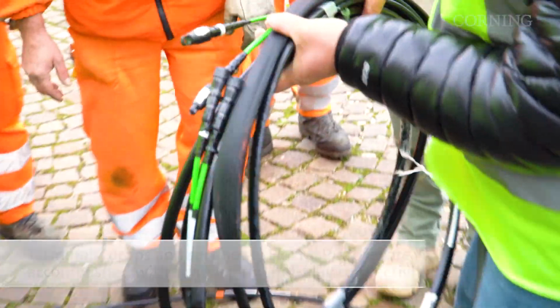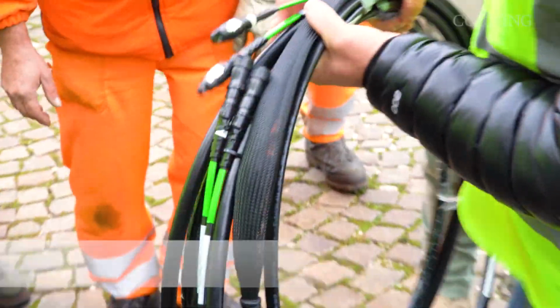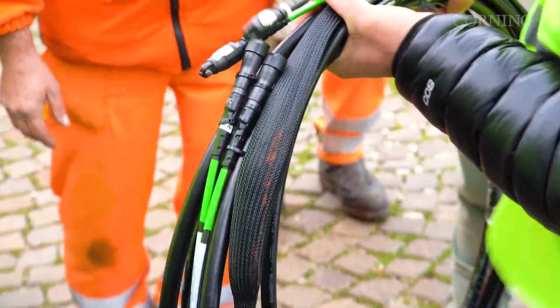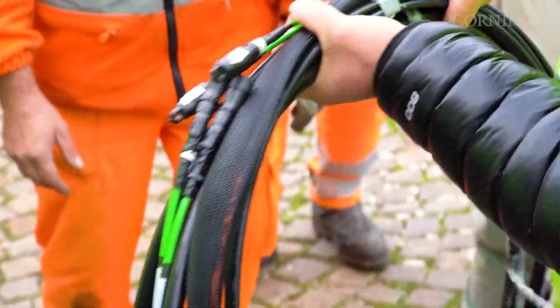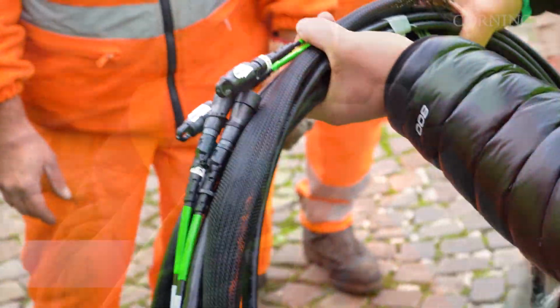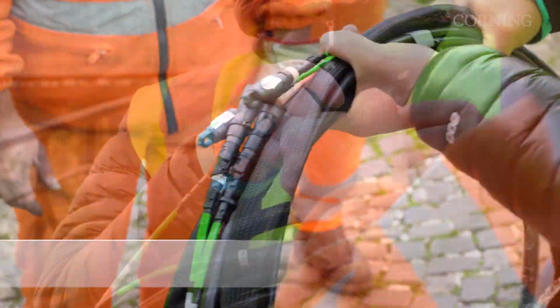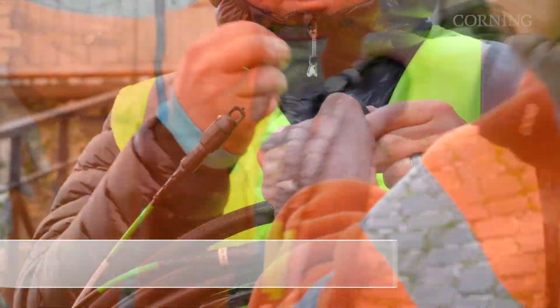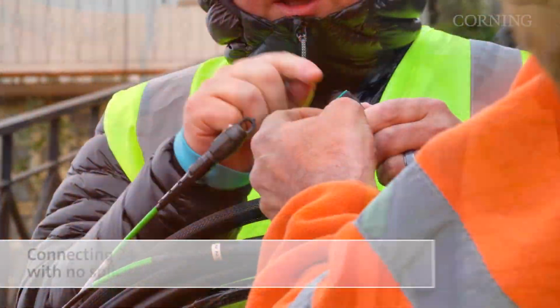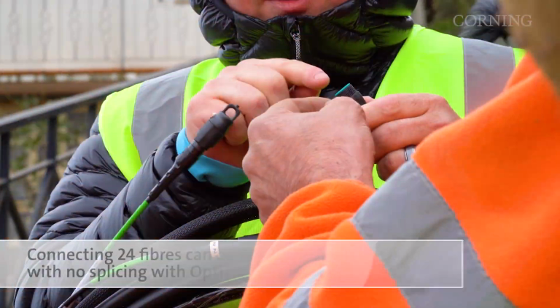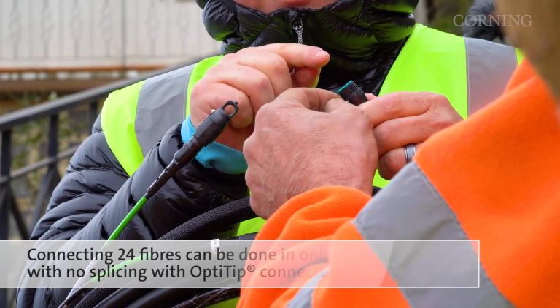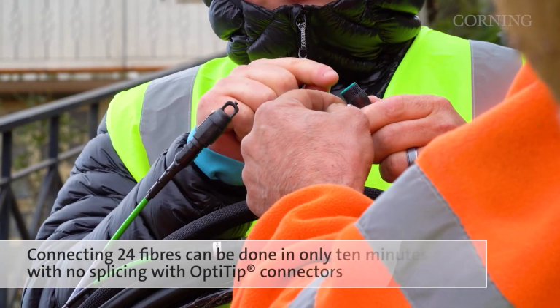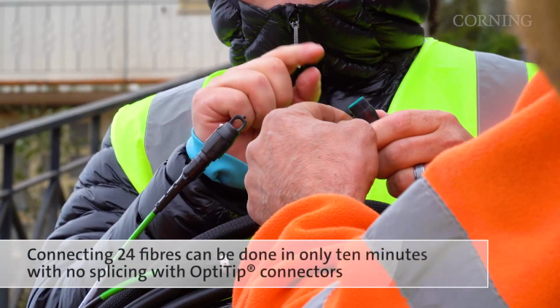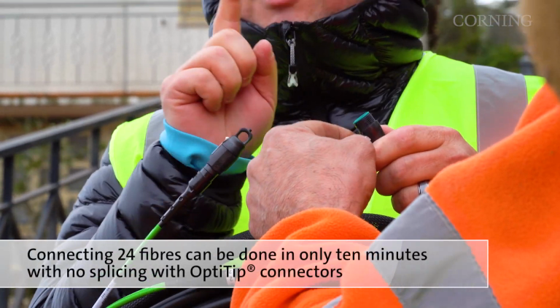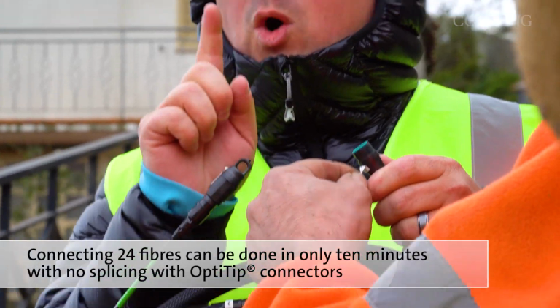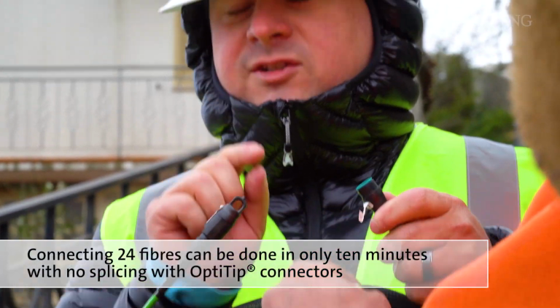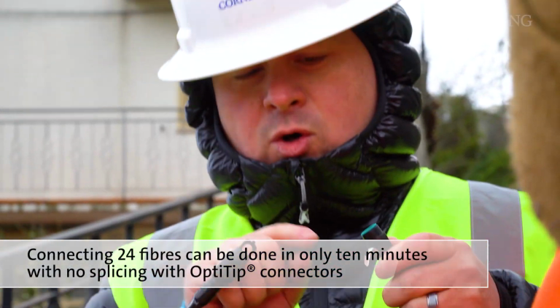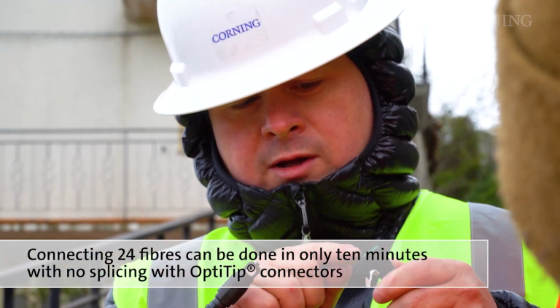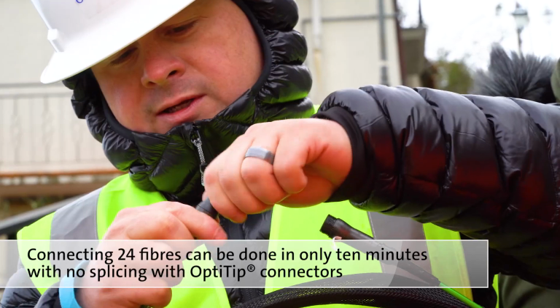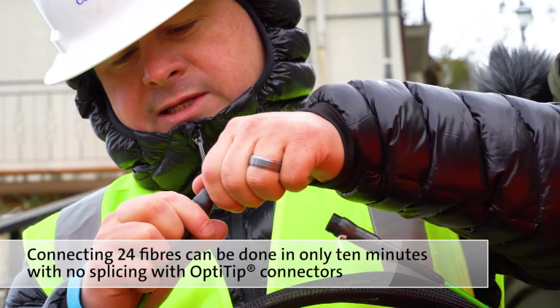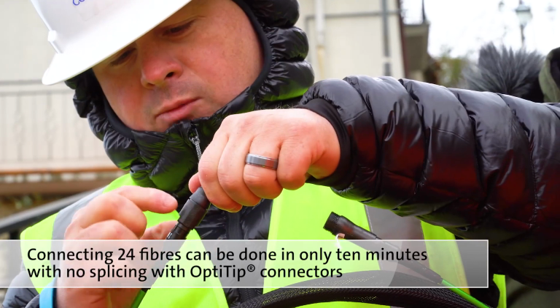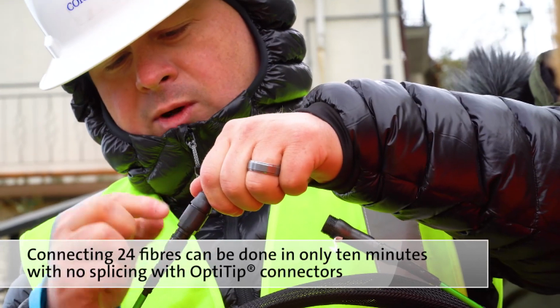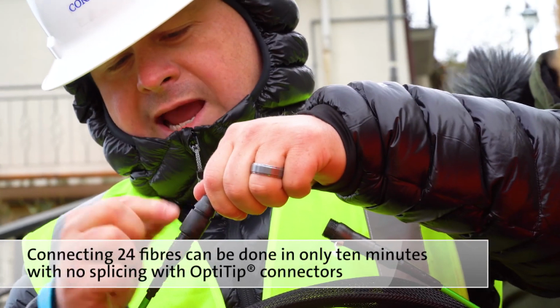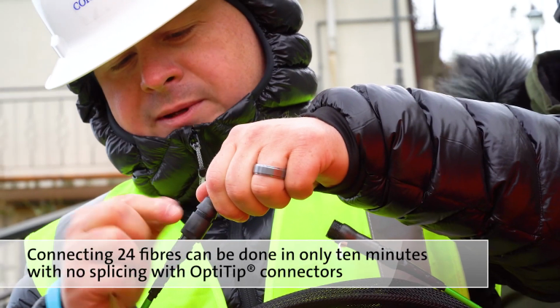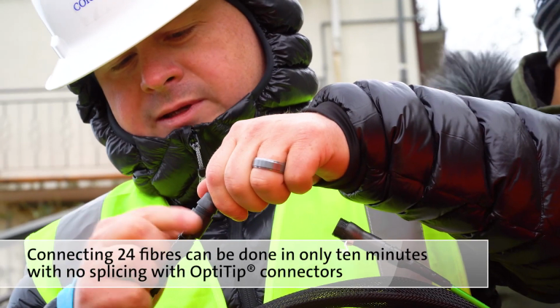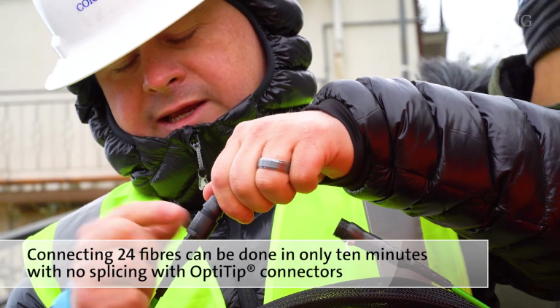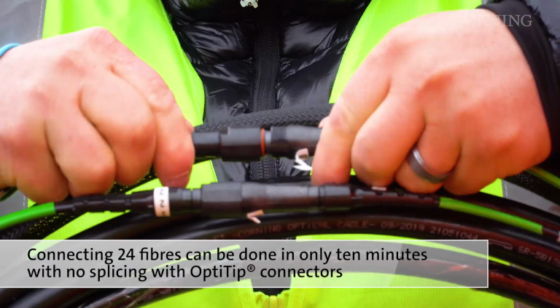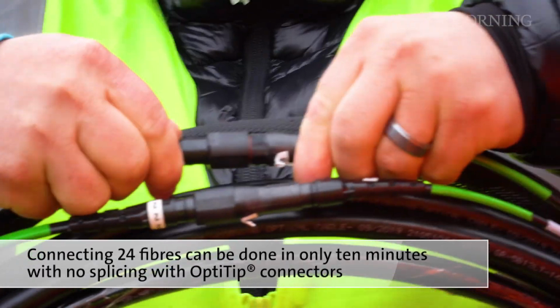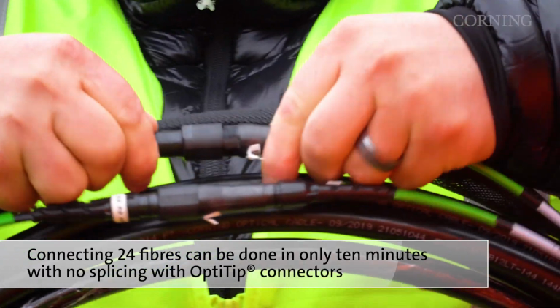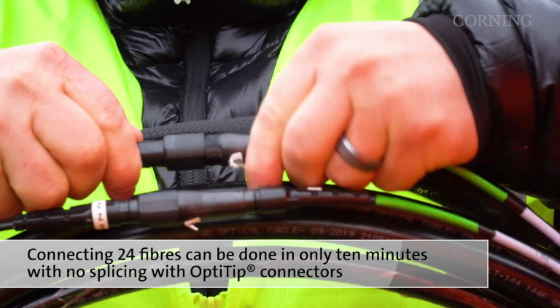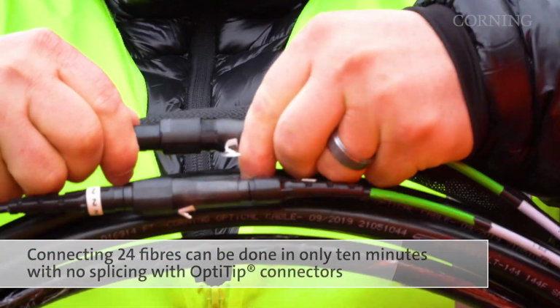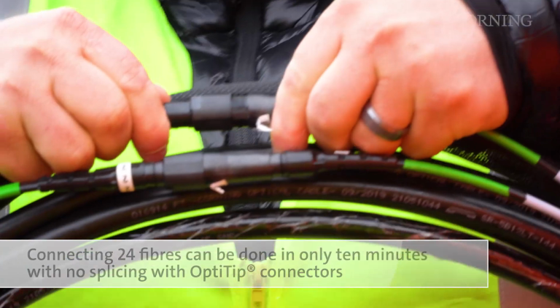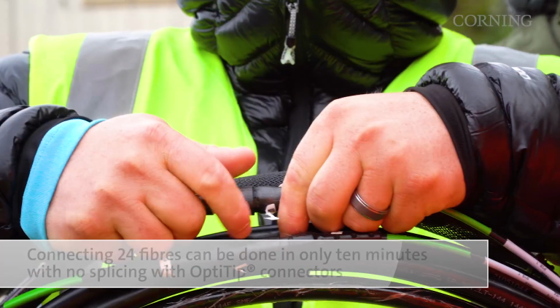In just 10 minutes and with no splices, we can connect 24 fibres using our hardened Opti-Tip connectors.